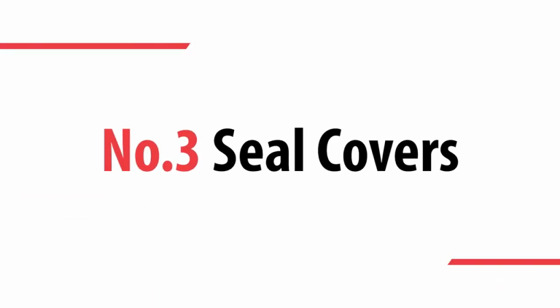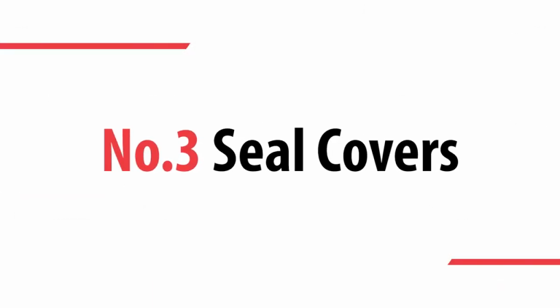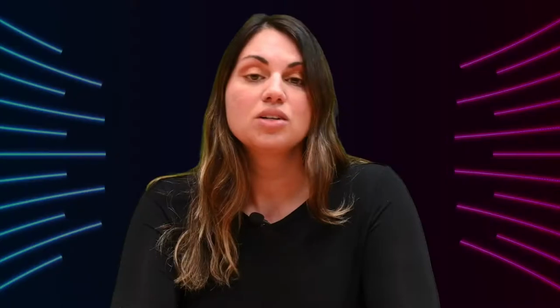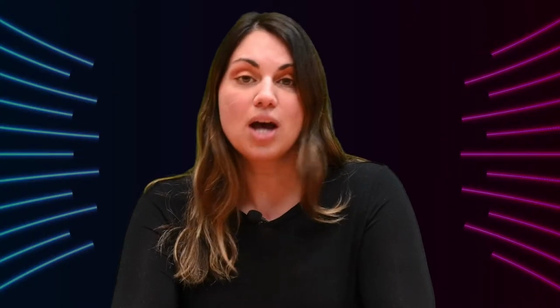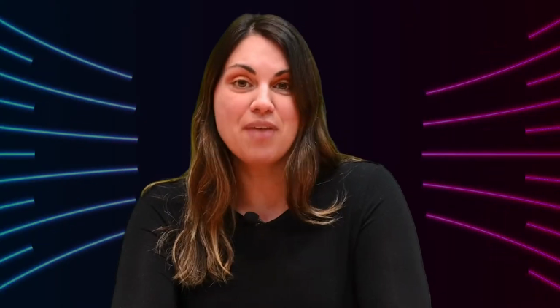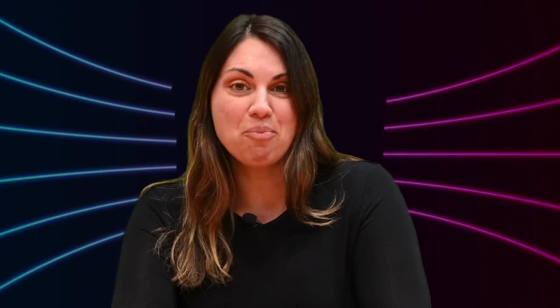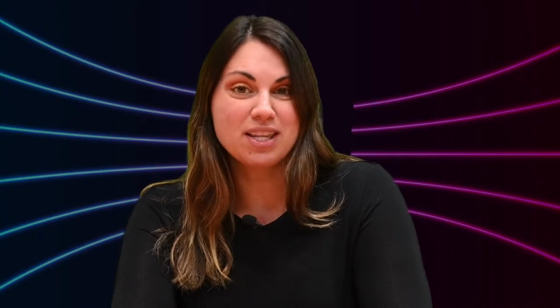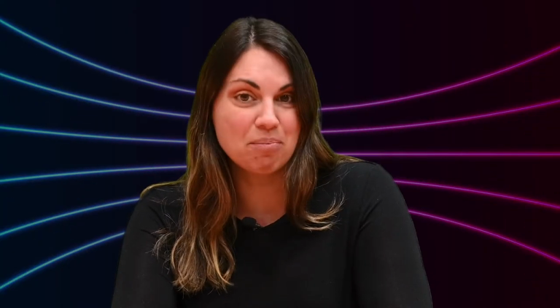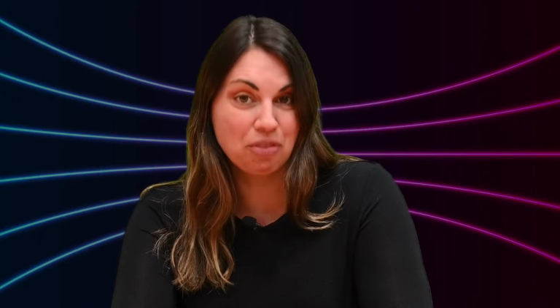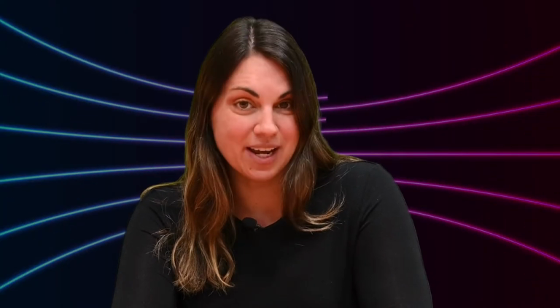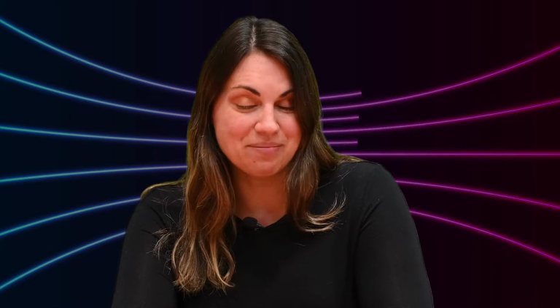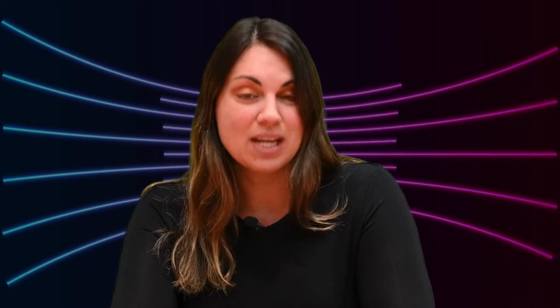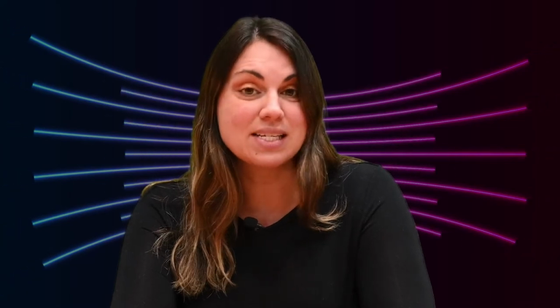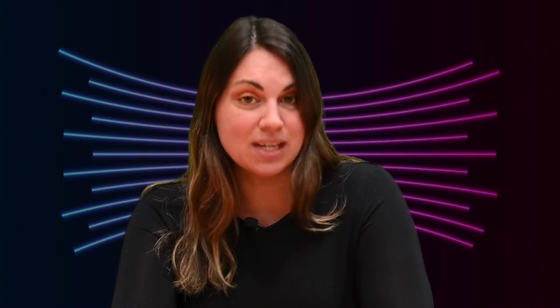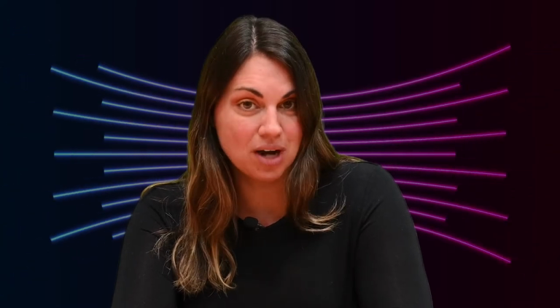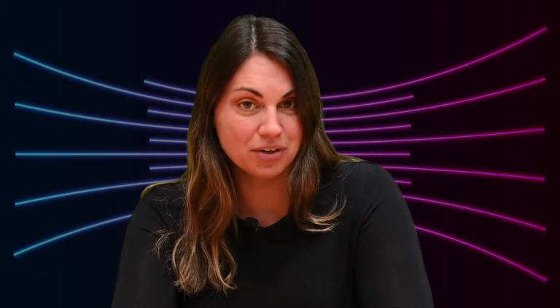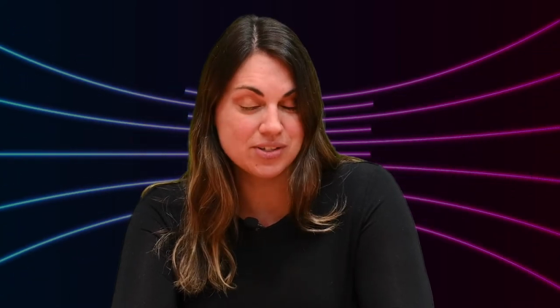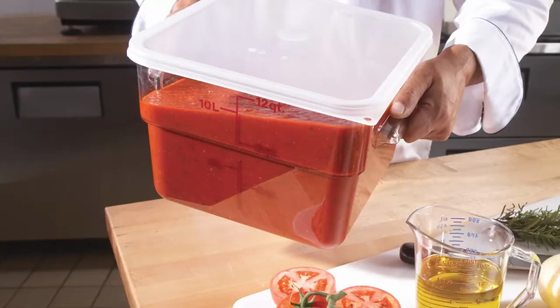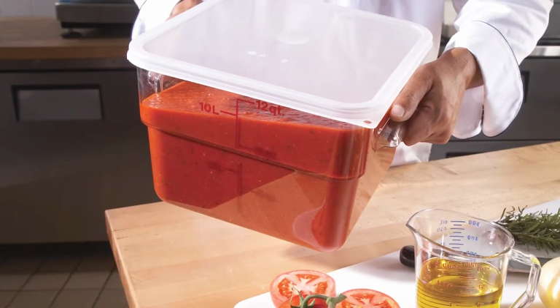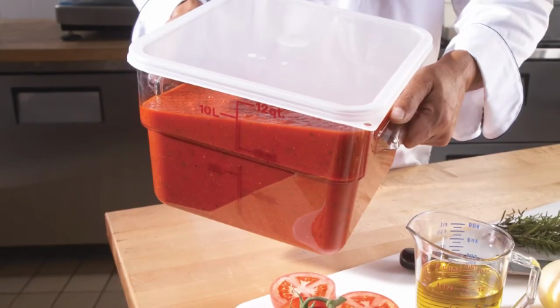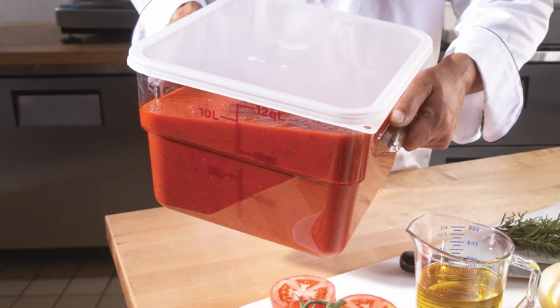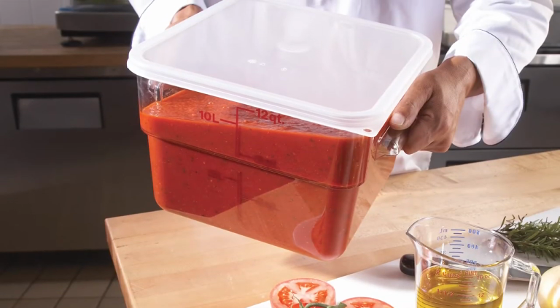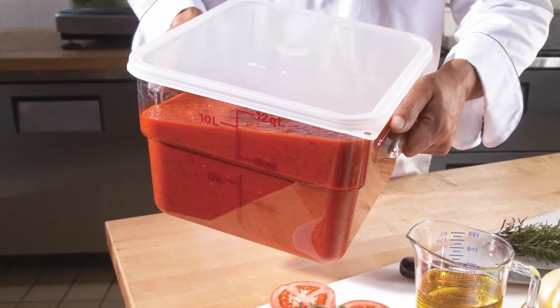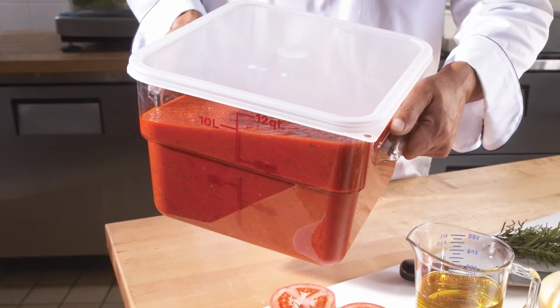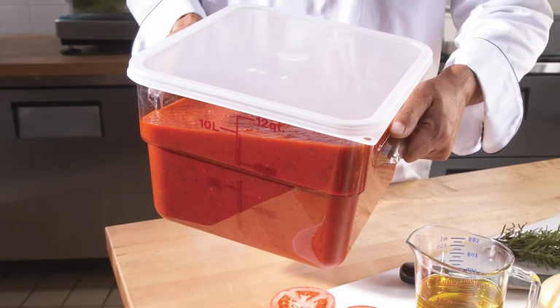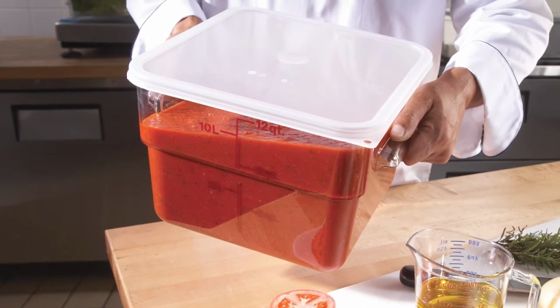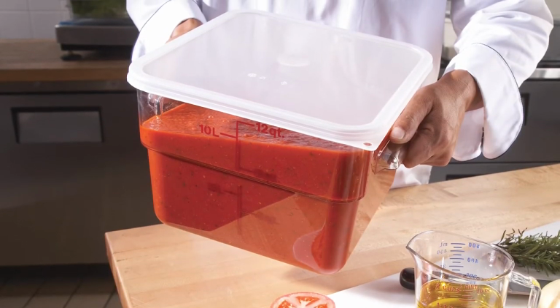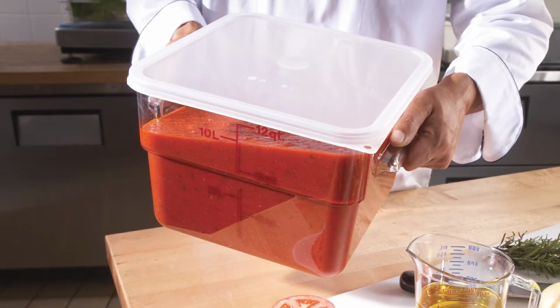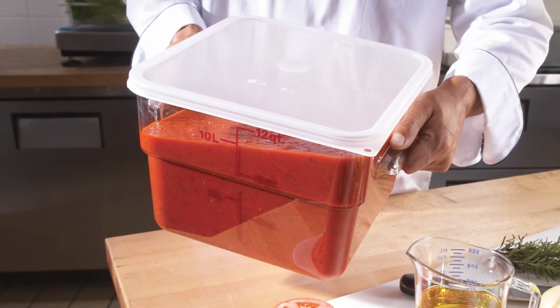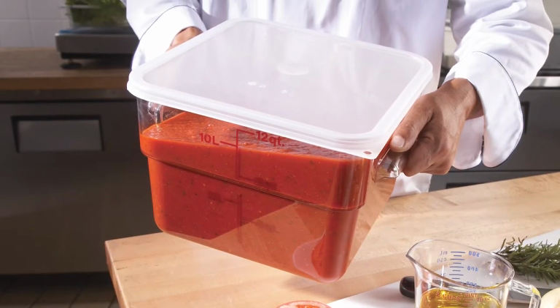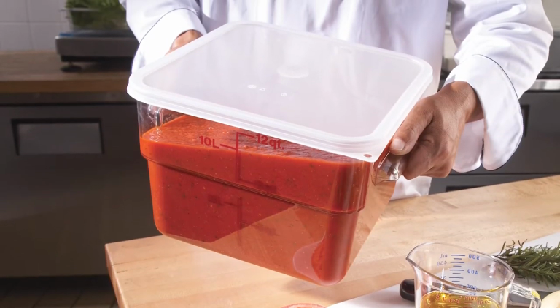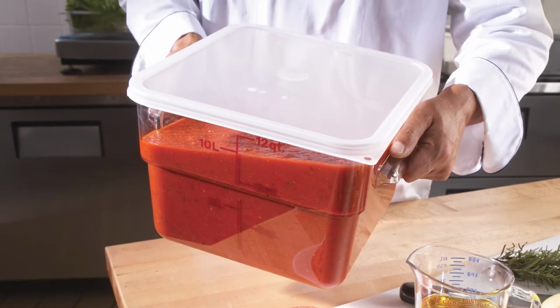Top them with number three: seal covers. They ensure freshness and safe stacking.